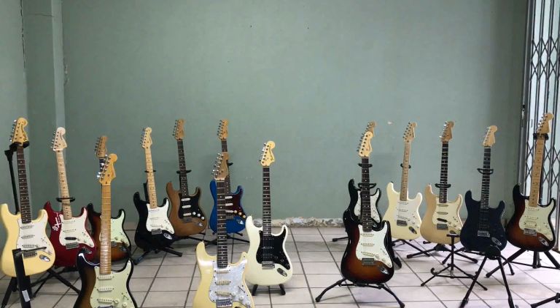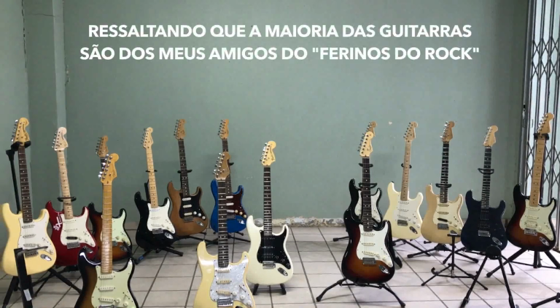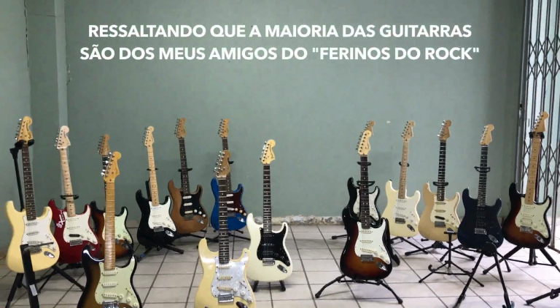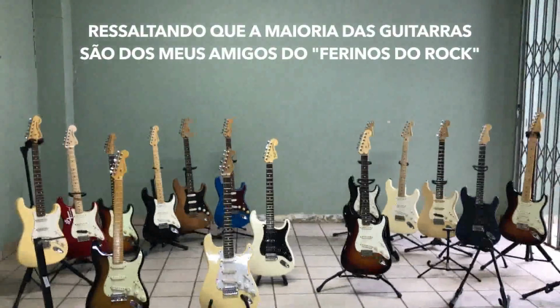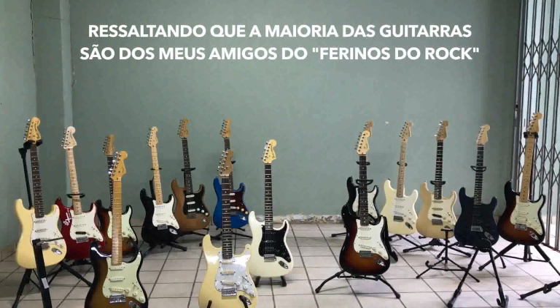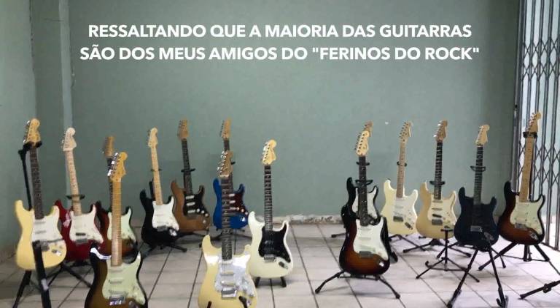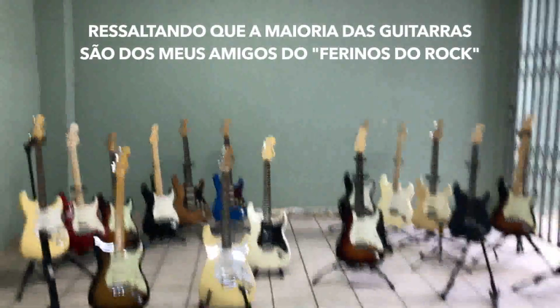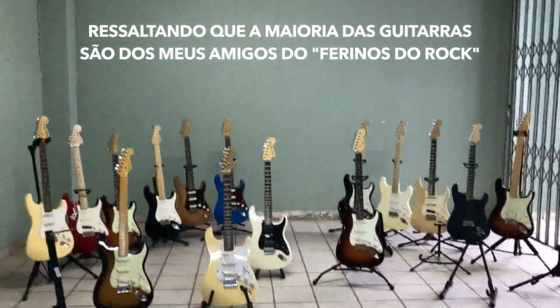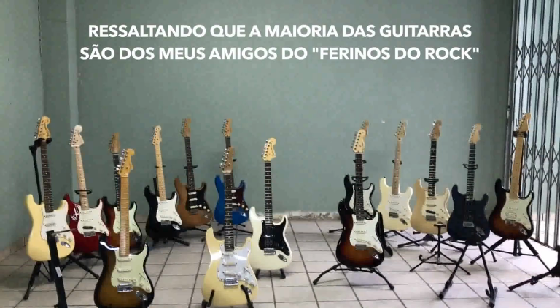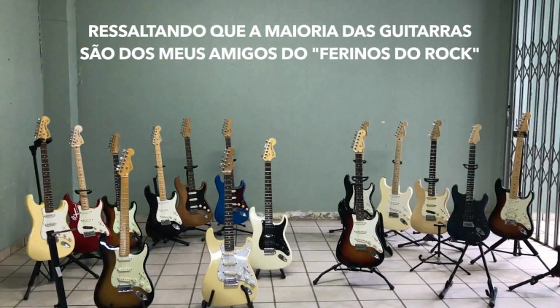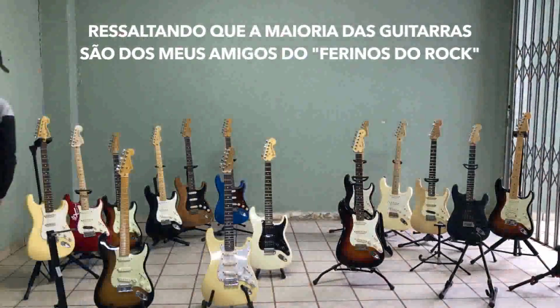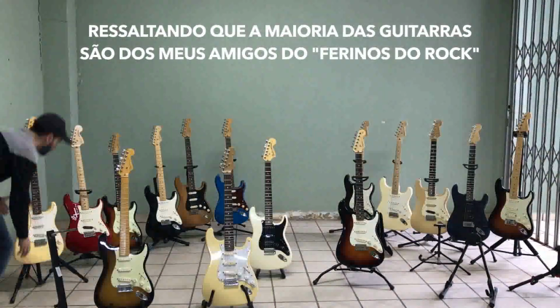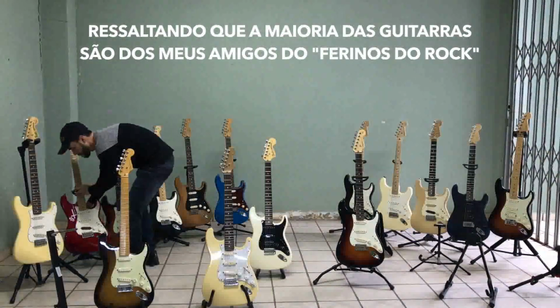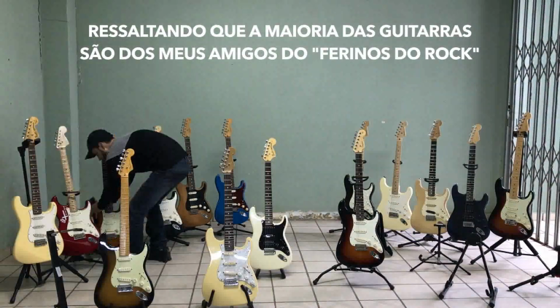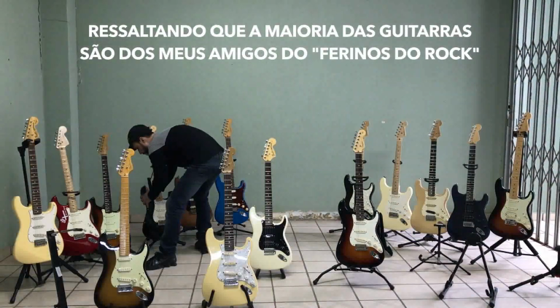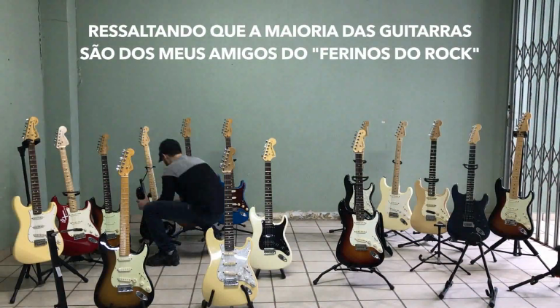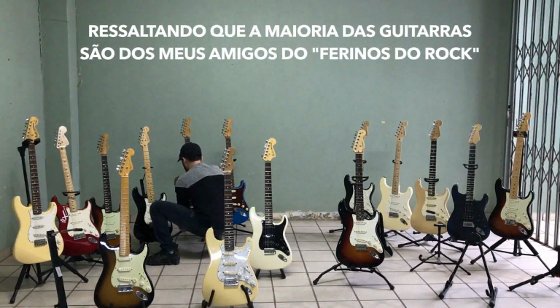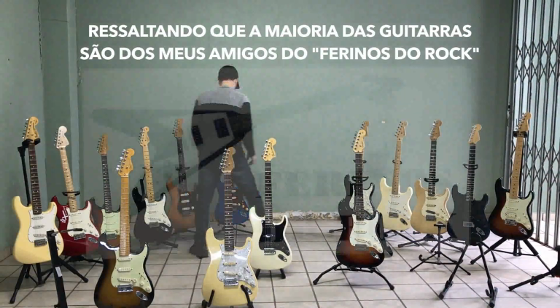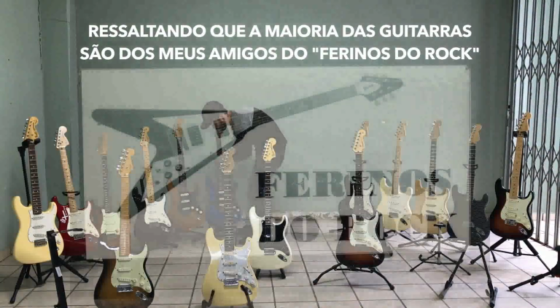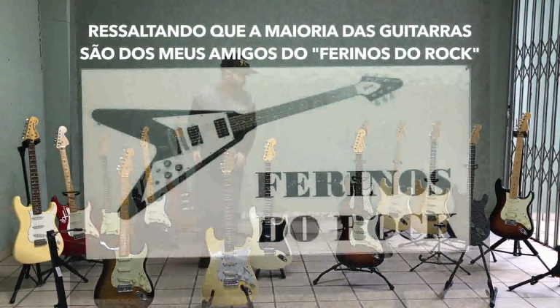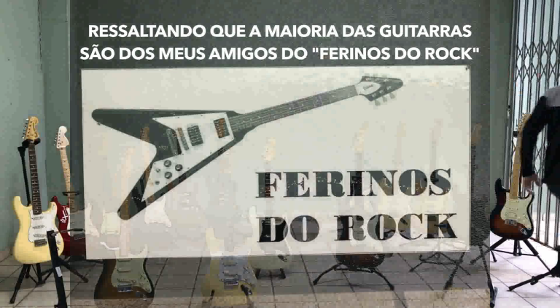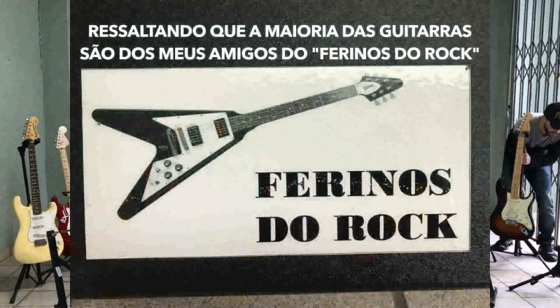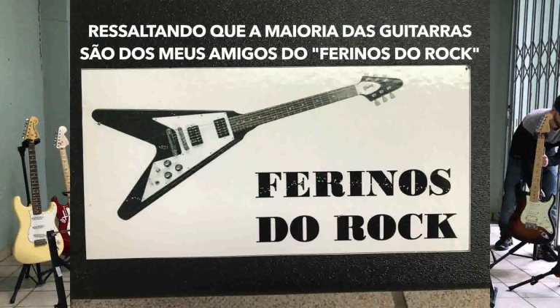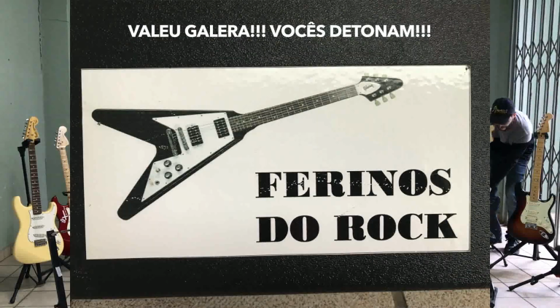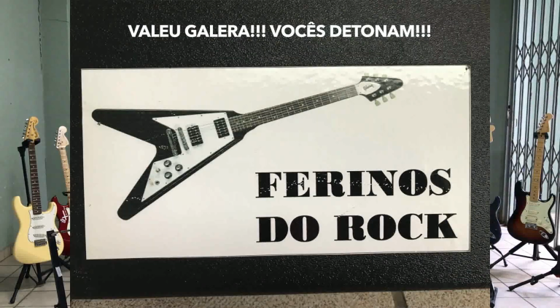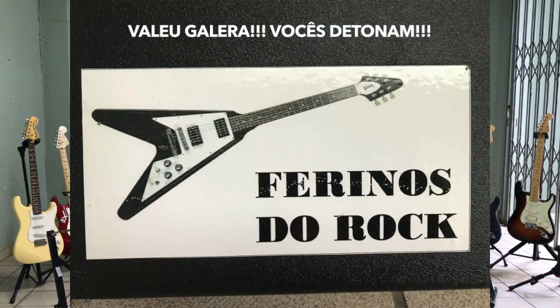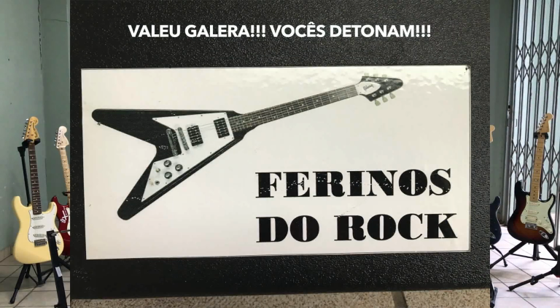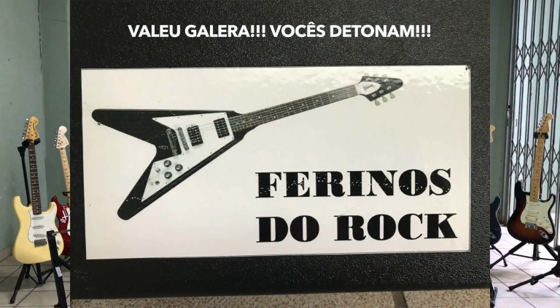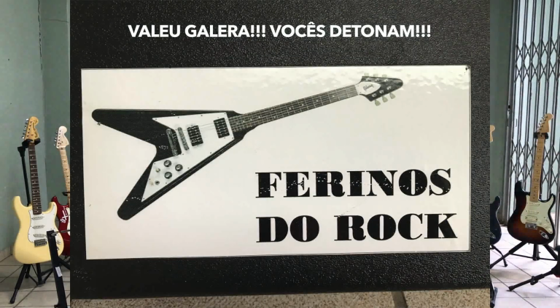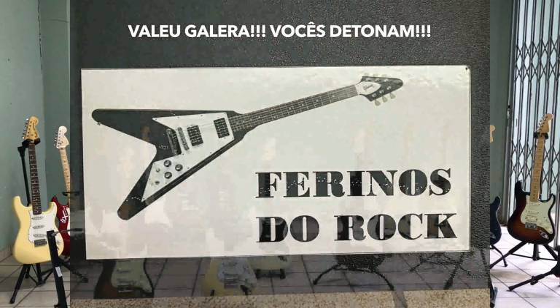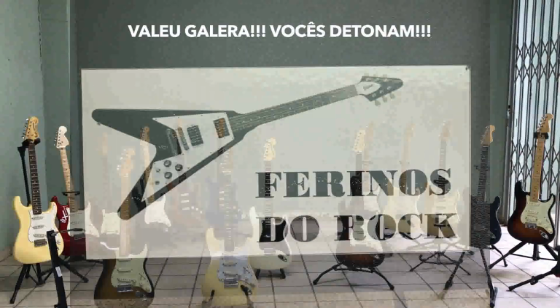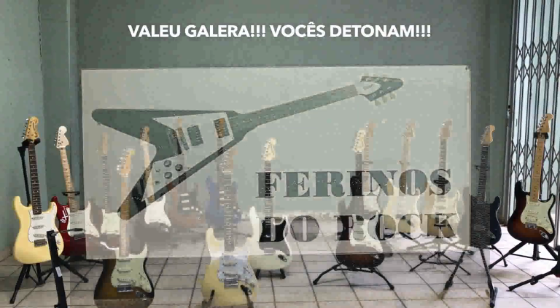In fact, most of the guitars are from my friends of Vizinhos do Rock. Thank you guys, you really rock!